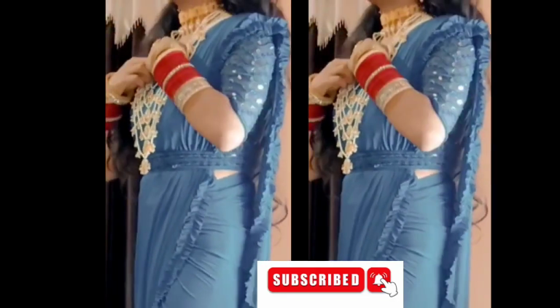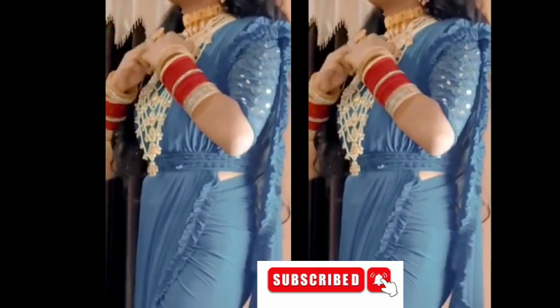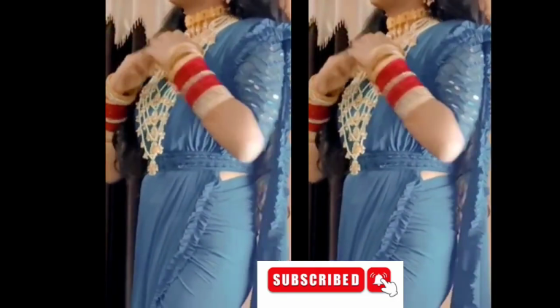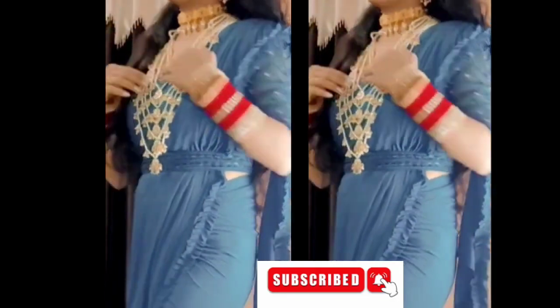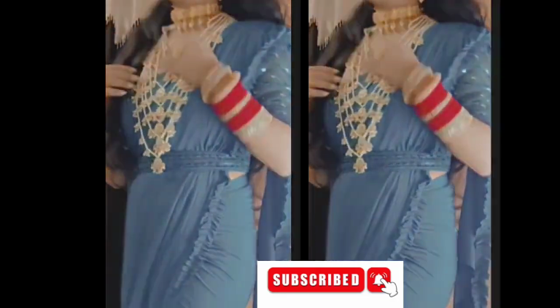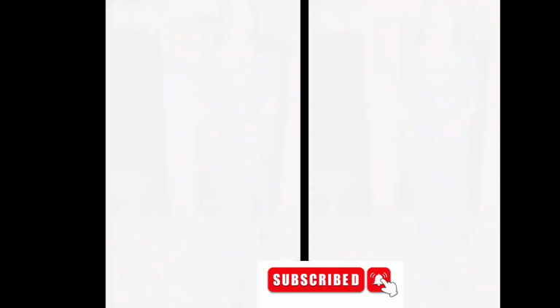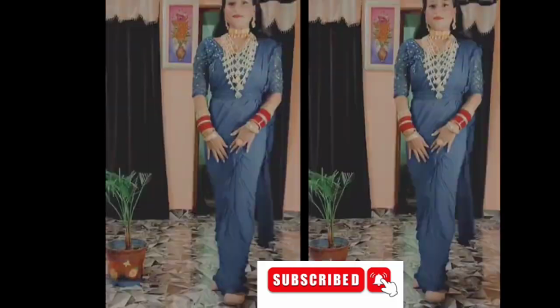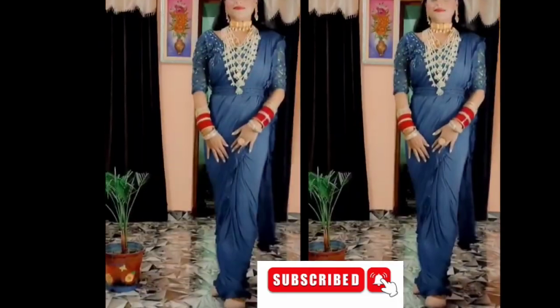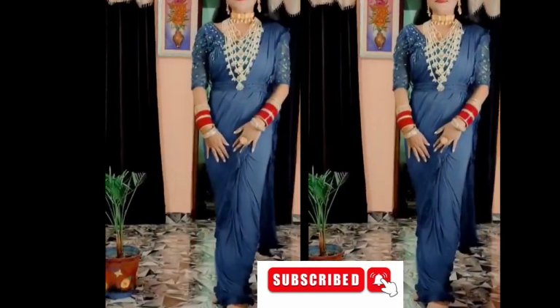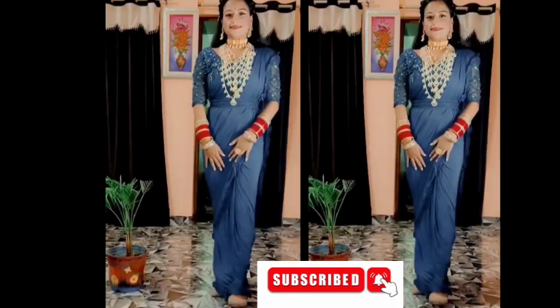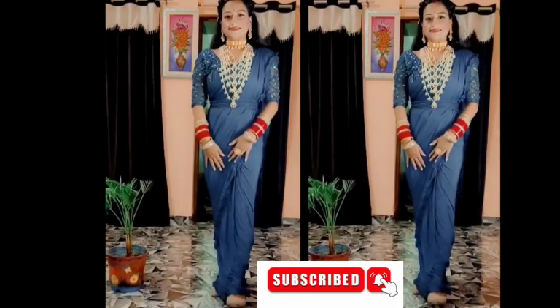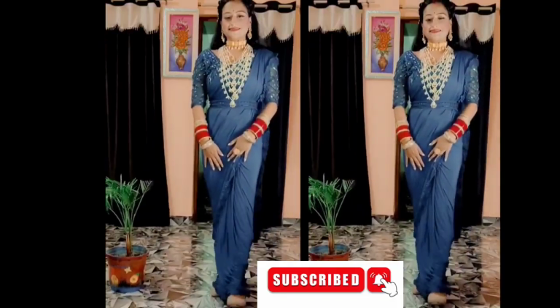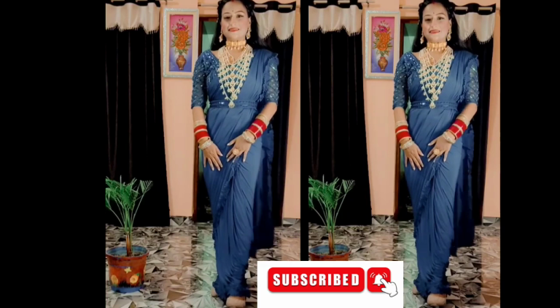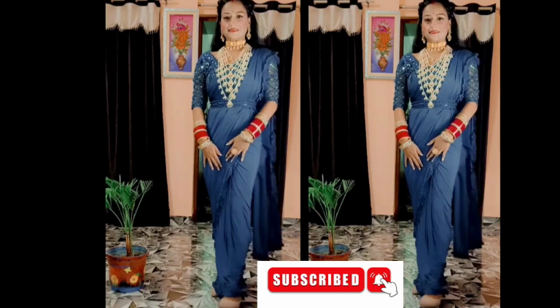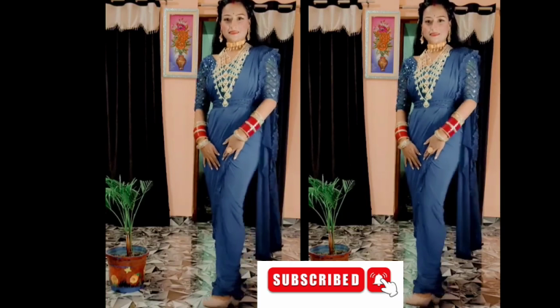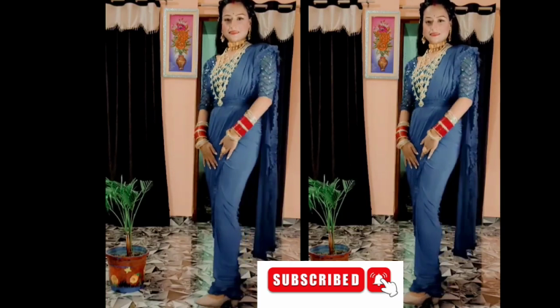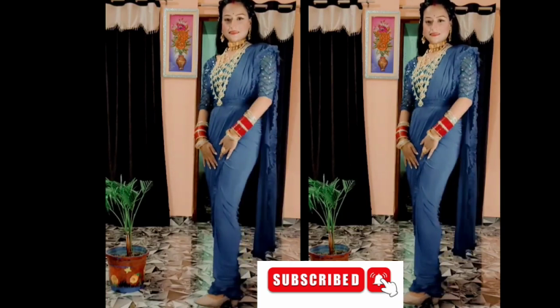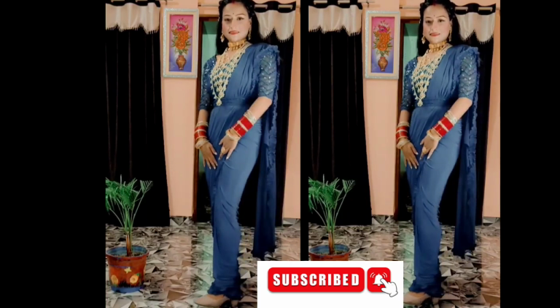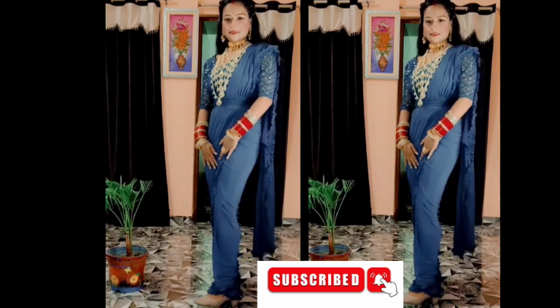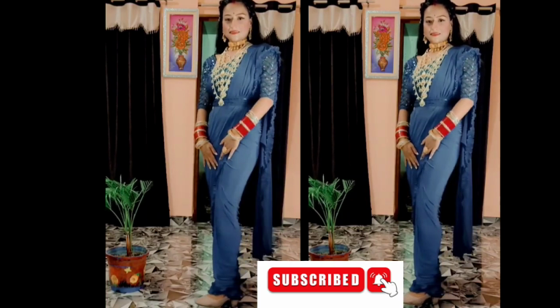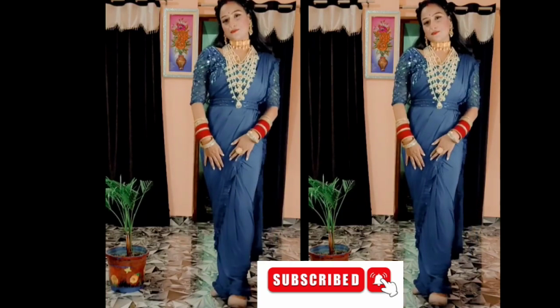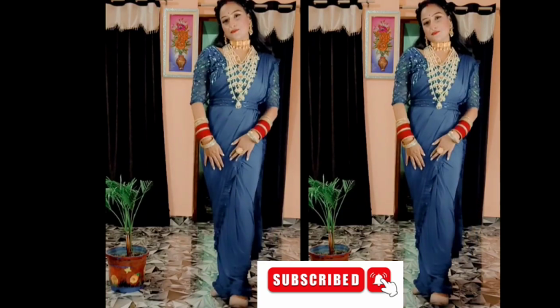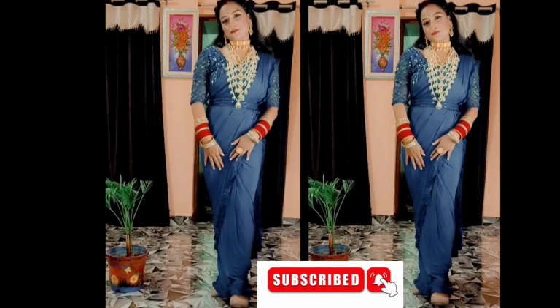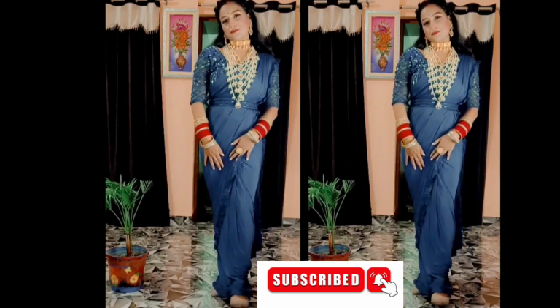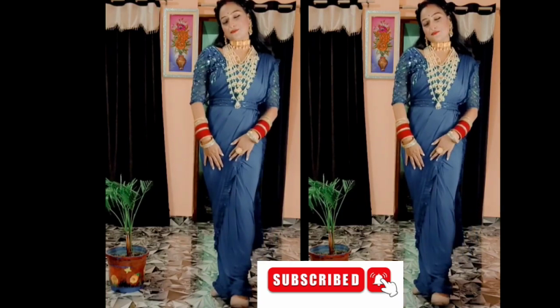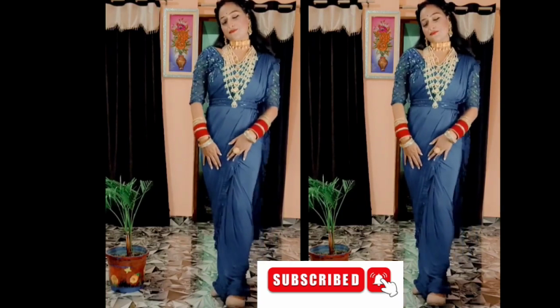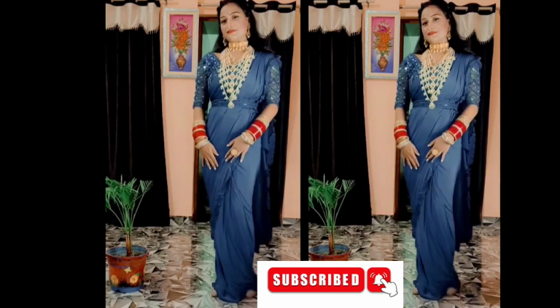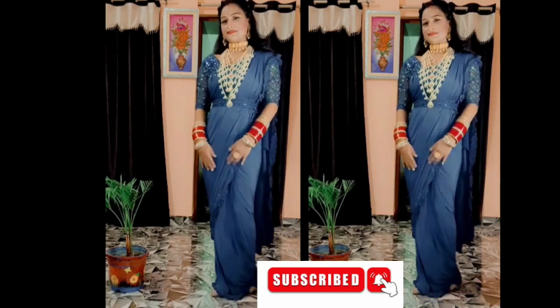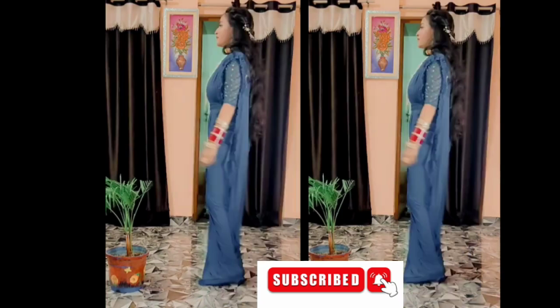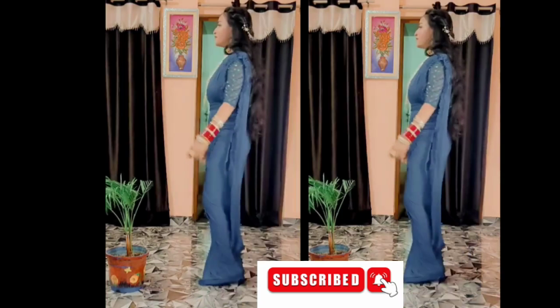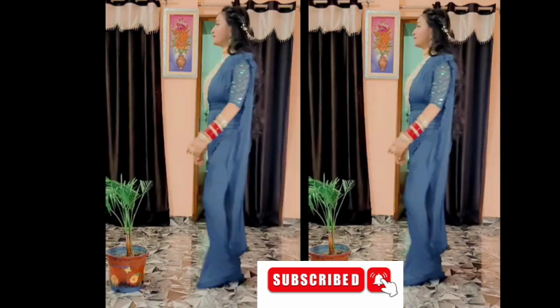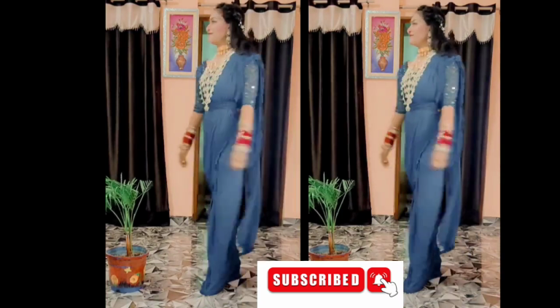The look is changing with the belt. I was wearing heavy jewelry — I bought this jewelry from Amazon. I will give you the link in the description.